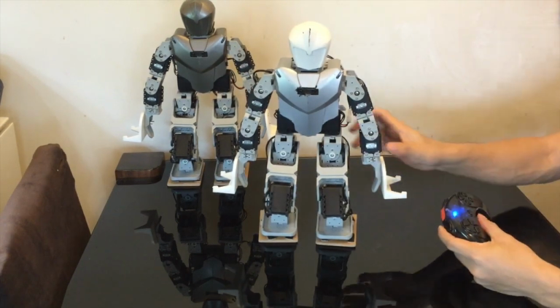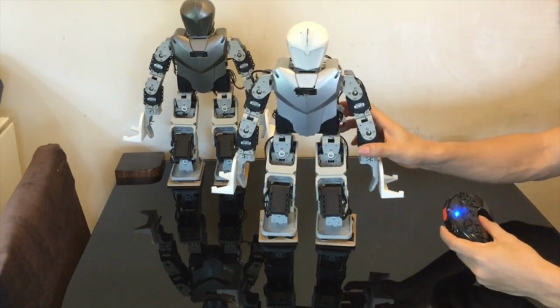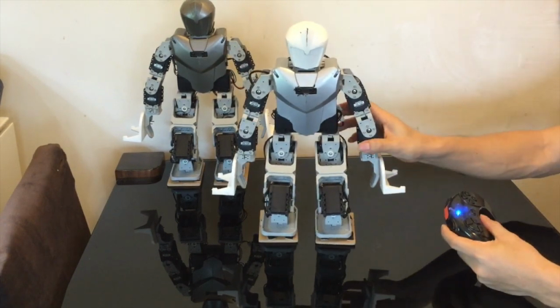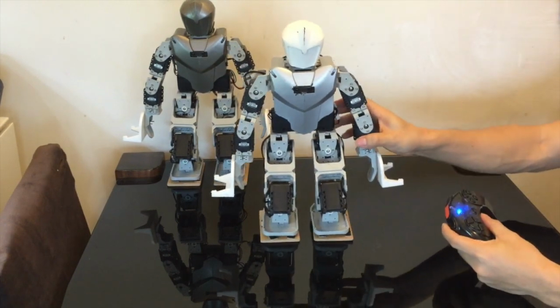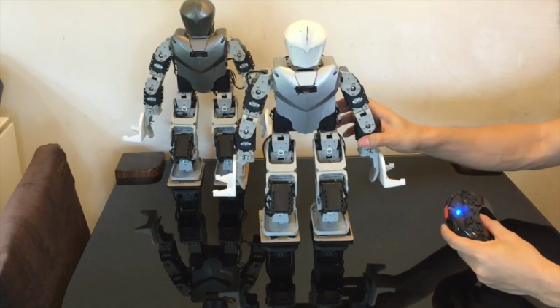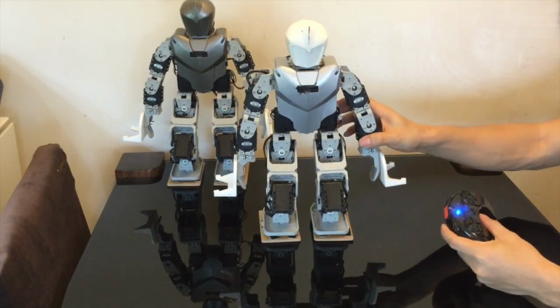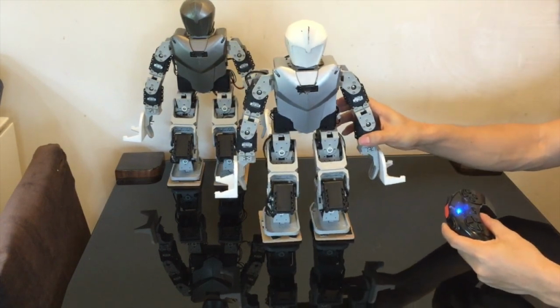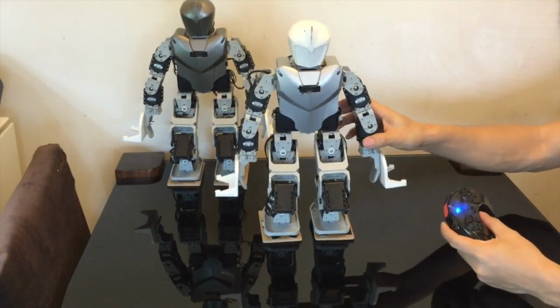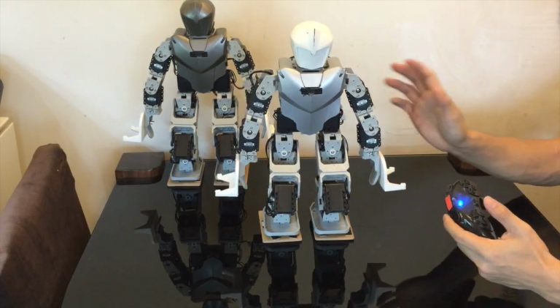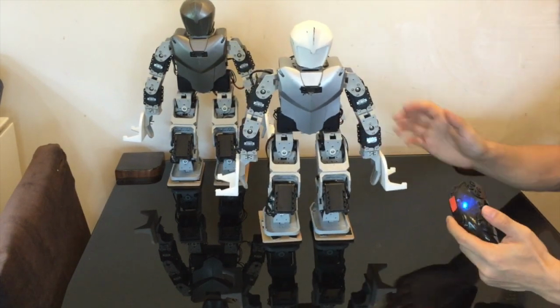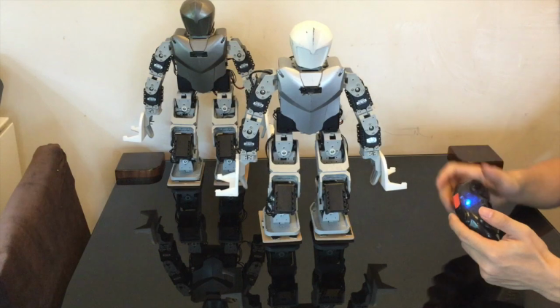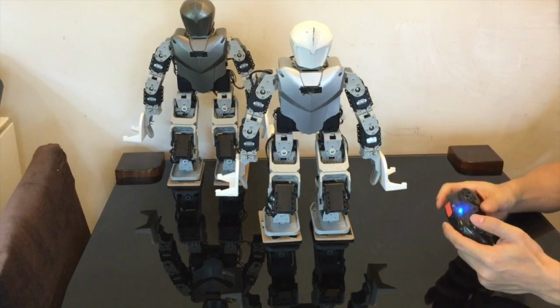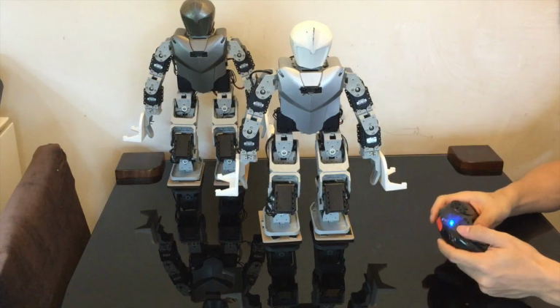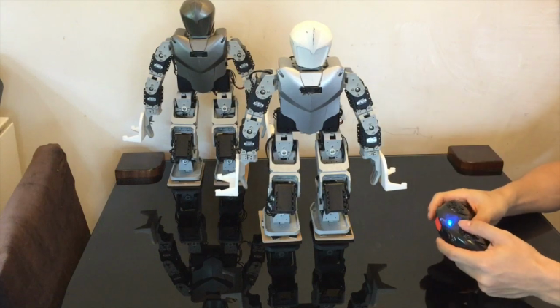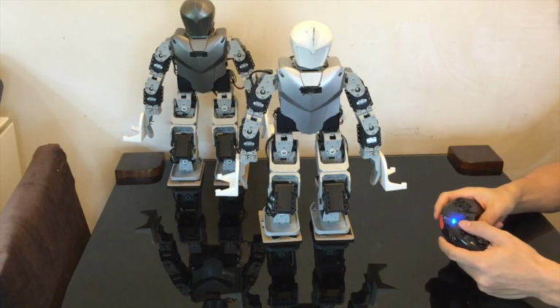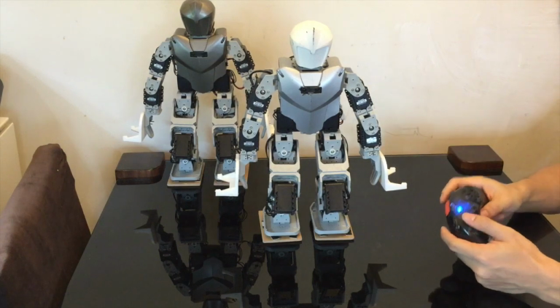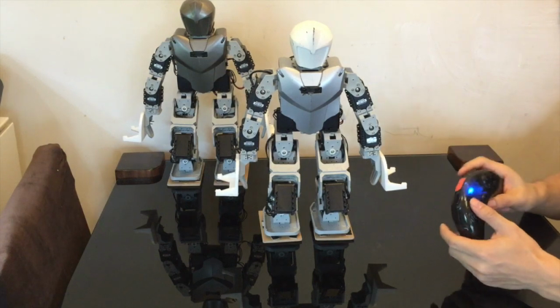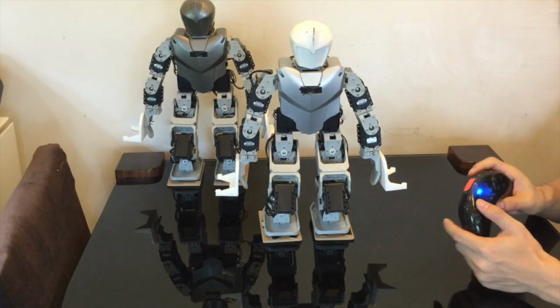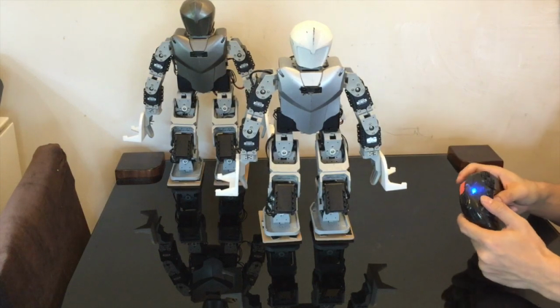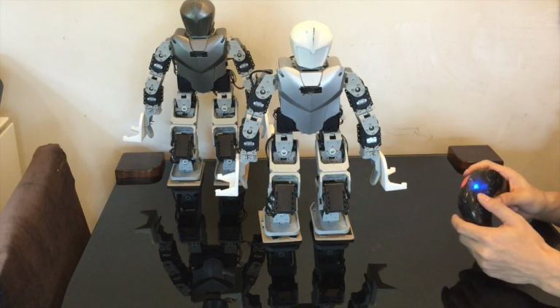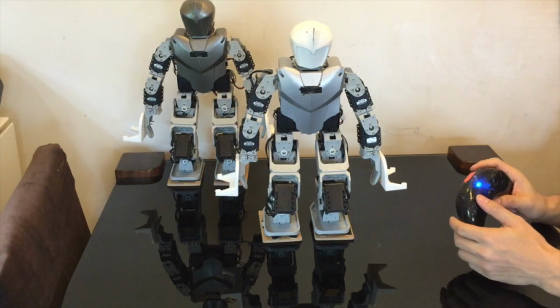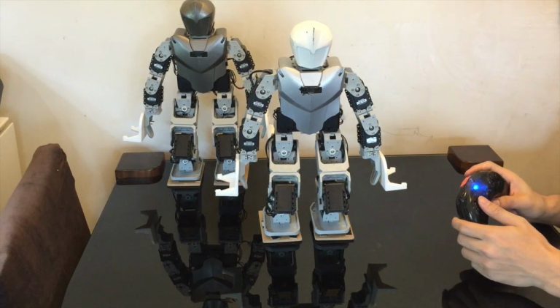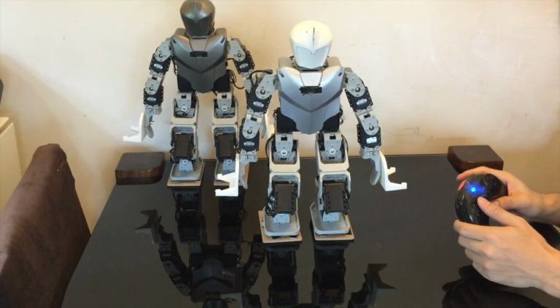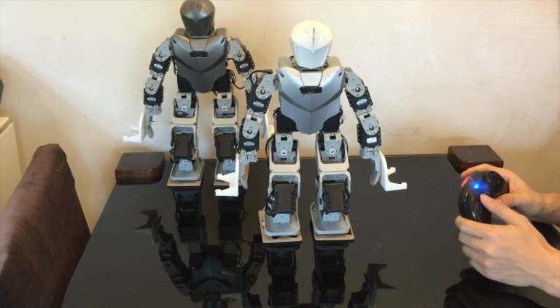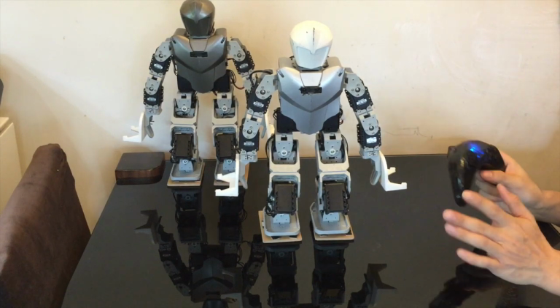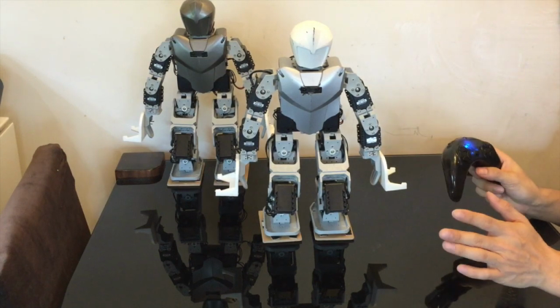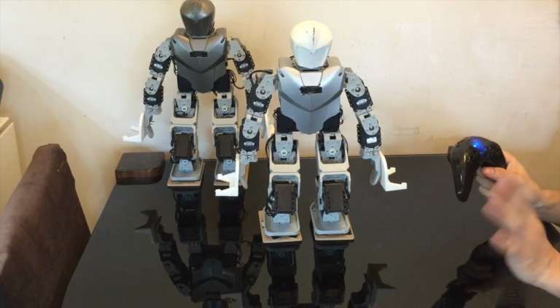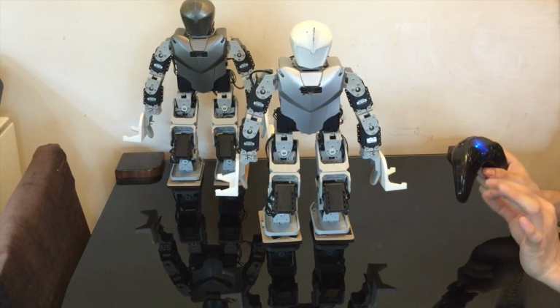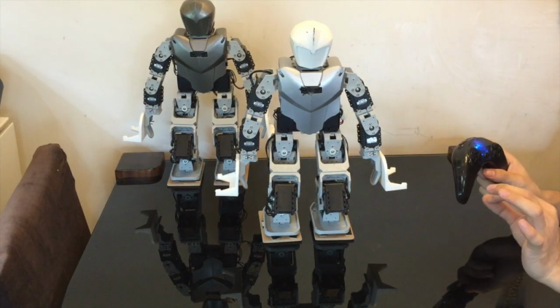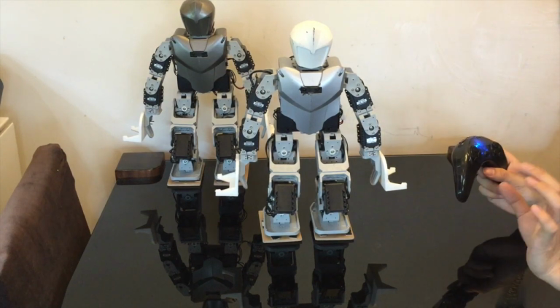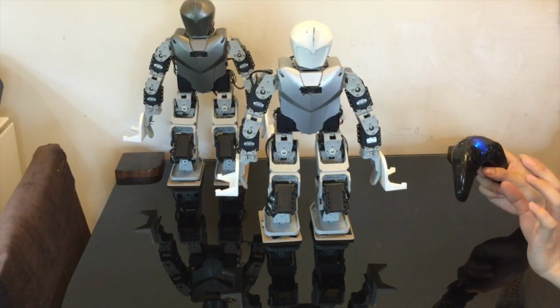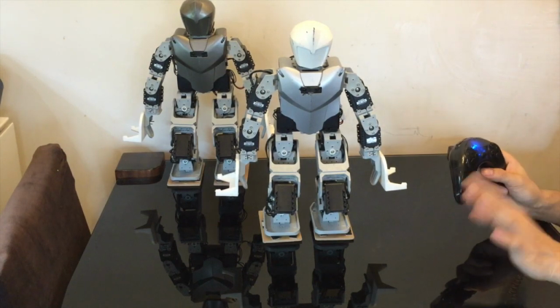That's in the task file — the variable is called TILT, and you can change that.